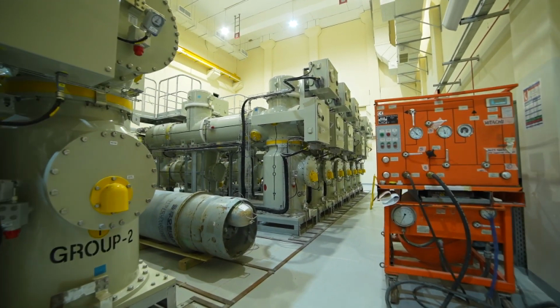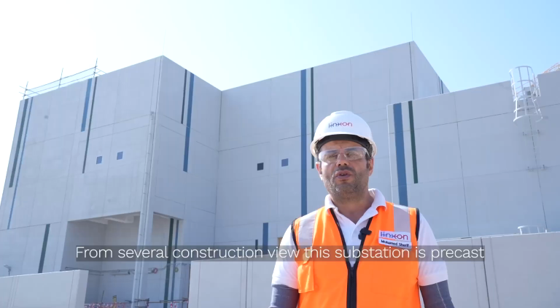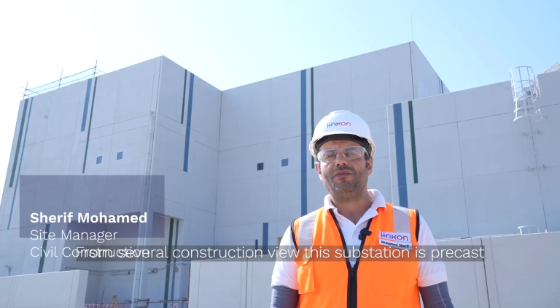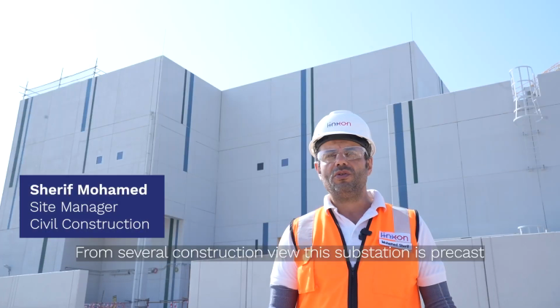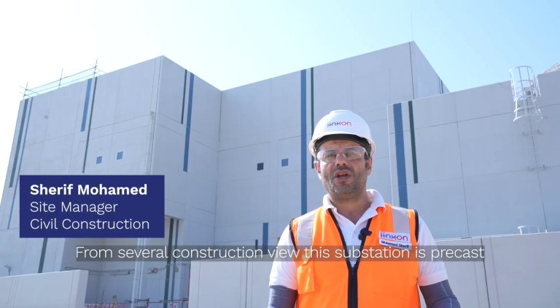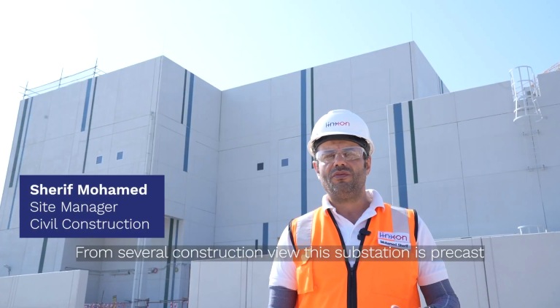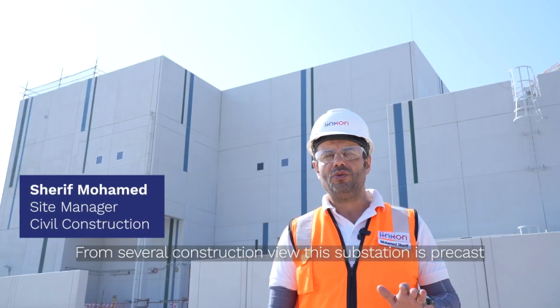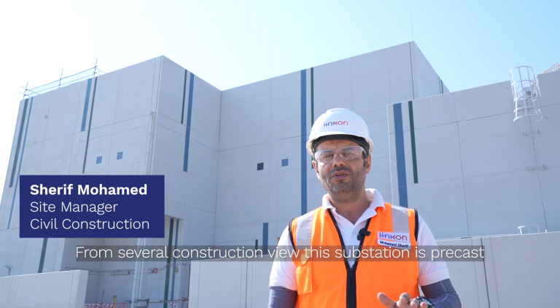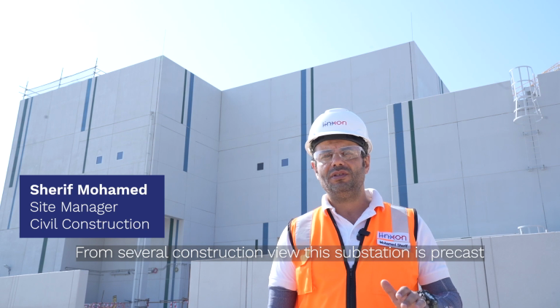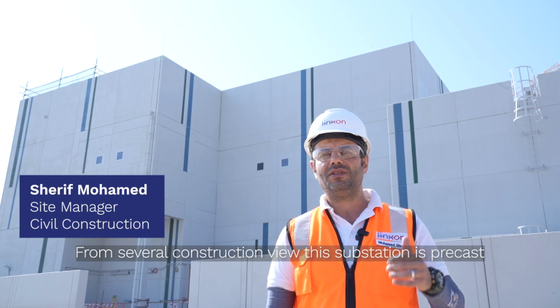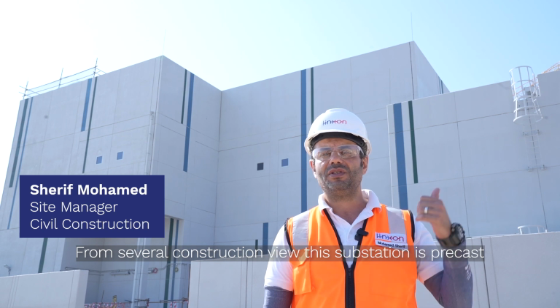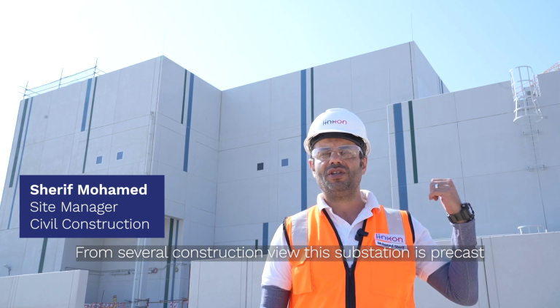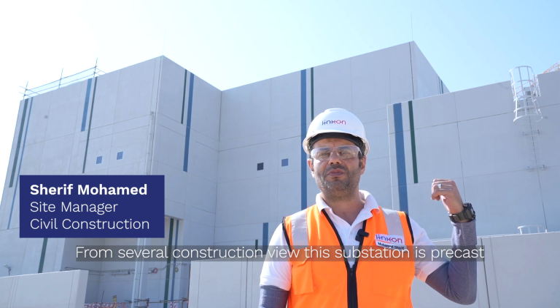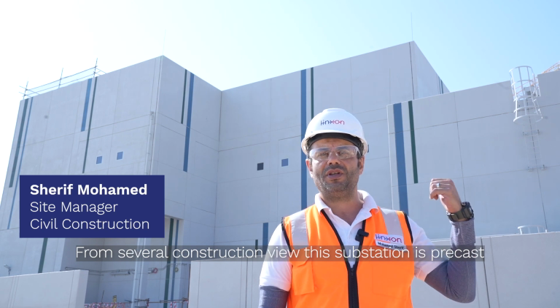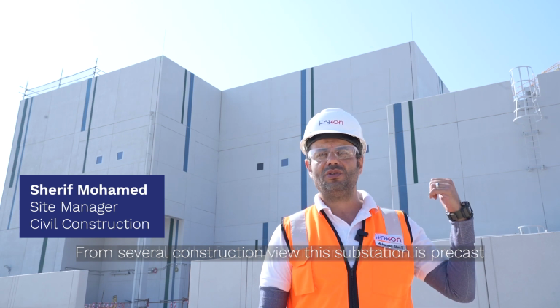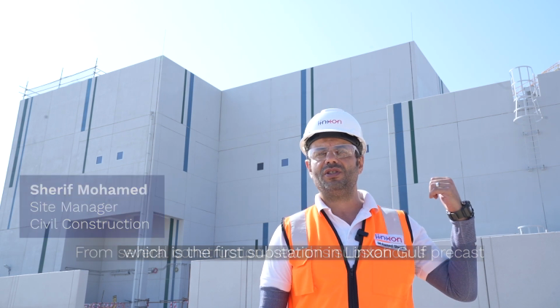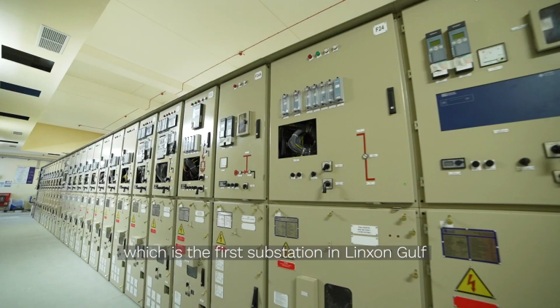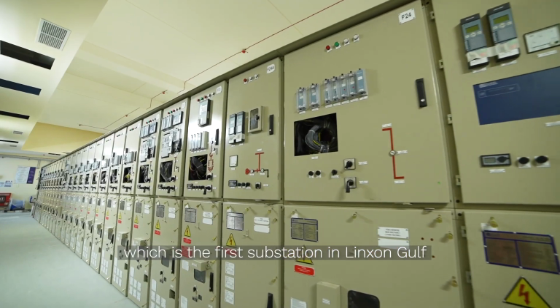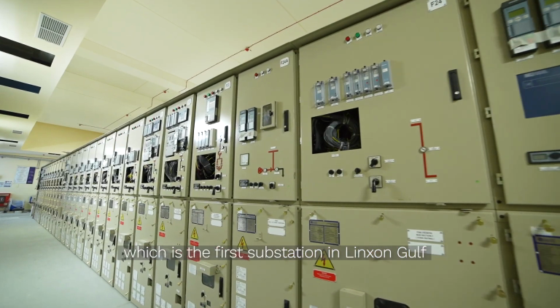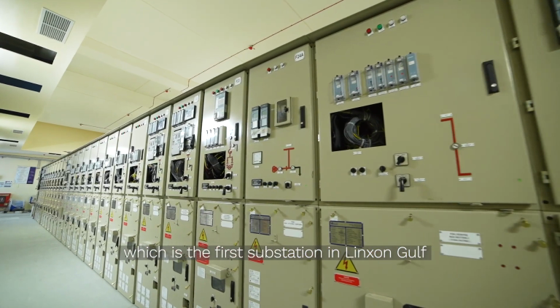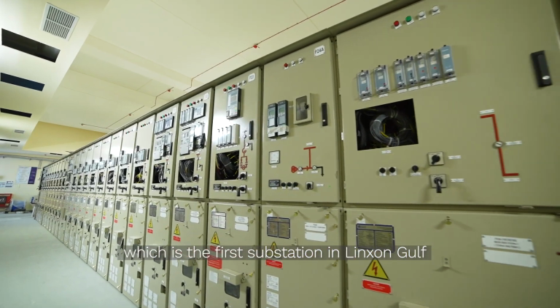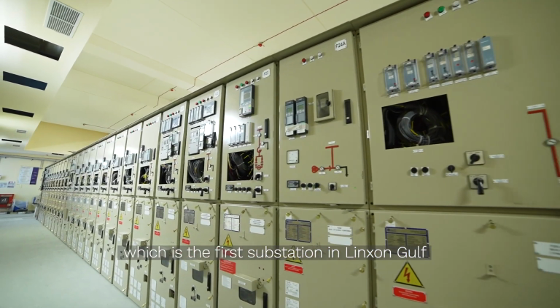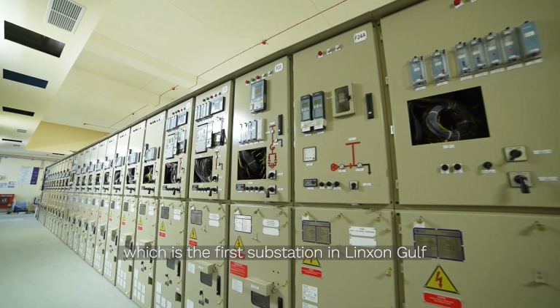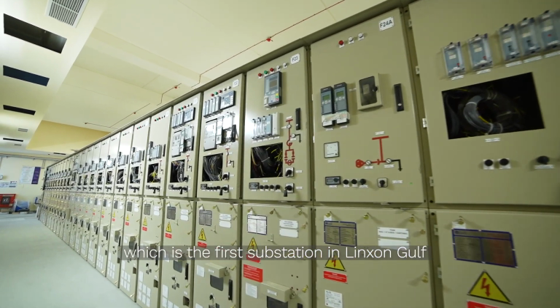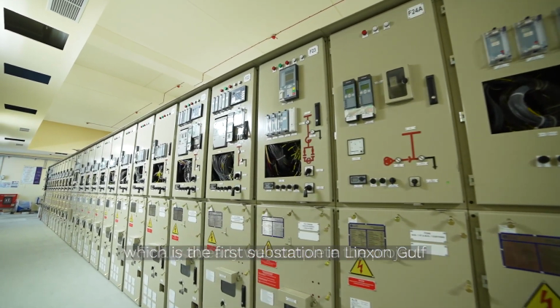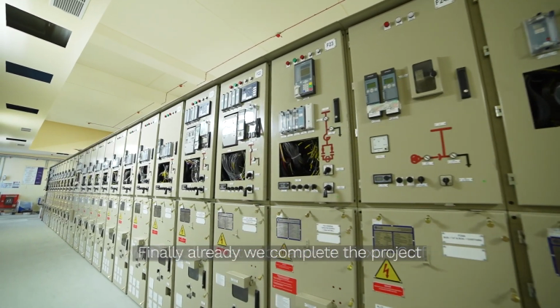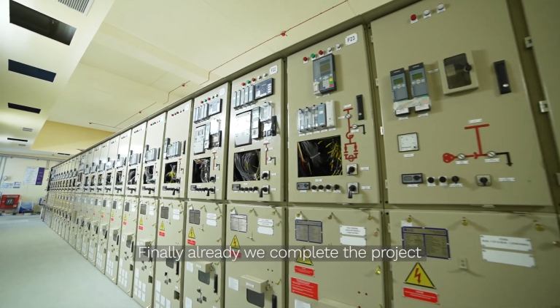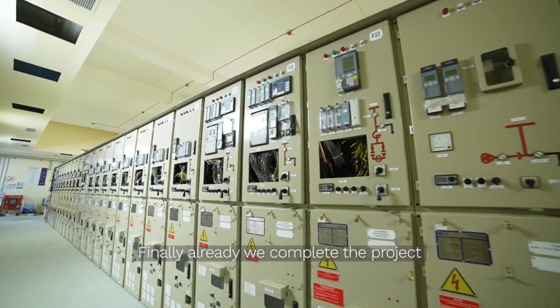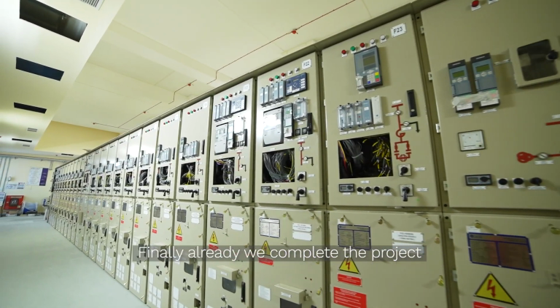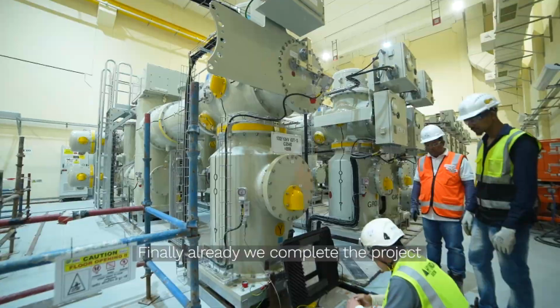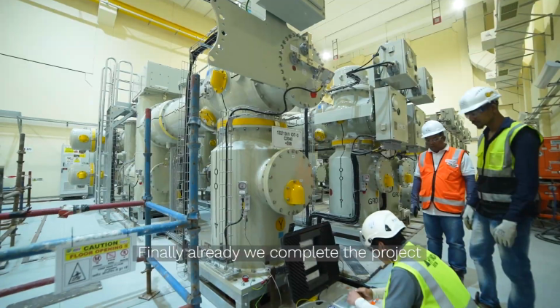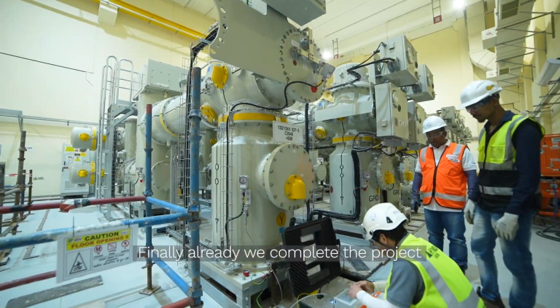From a structural construction view, this substation is Brickaust, which is the first substation in the Gulf region. We have already completed the project.